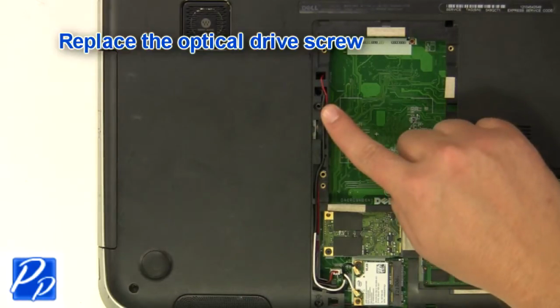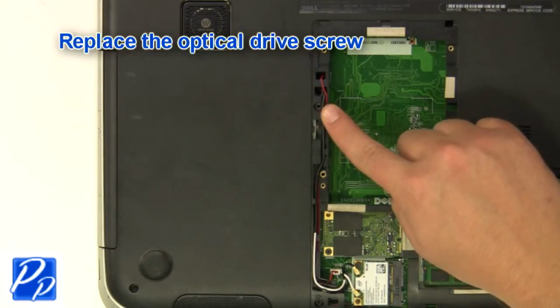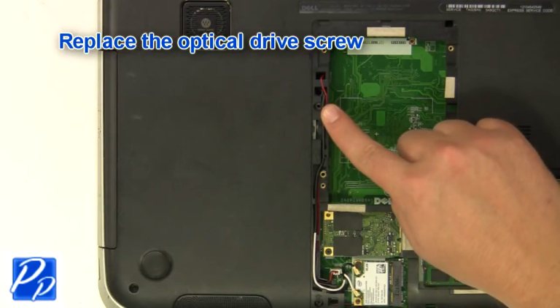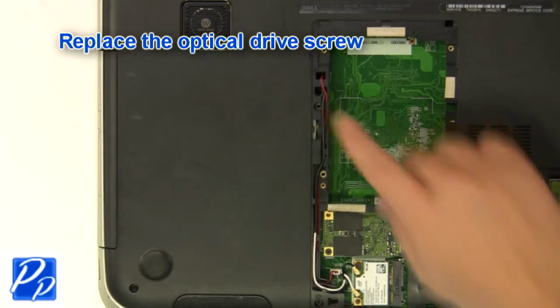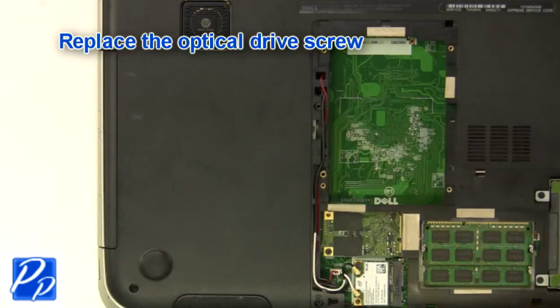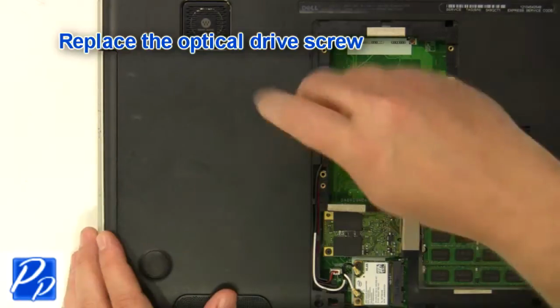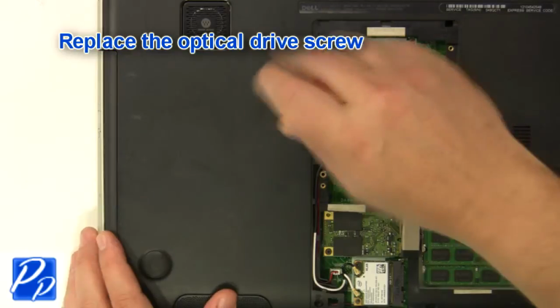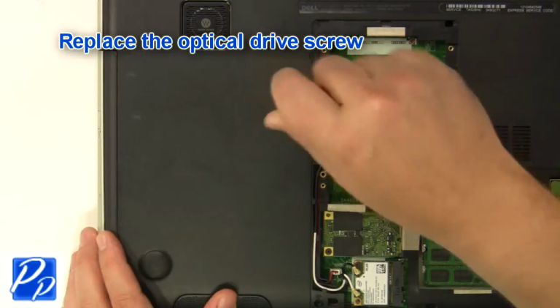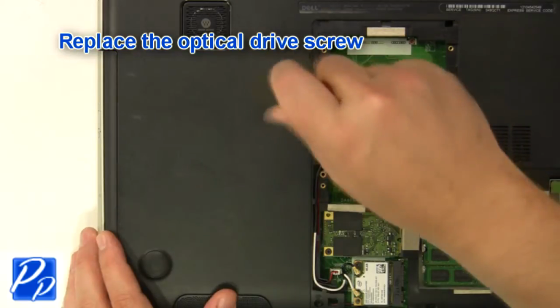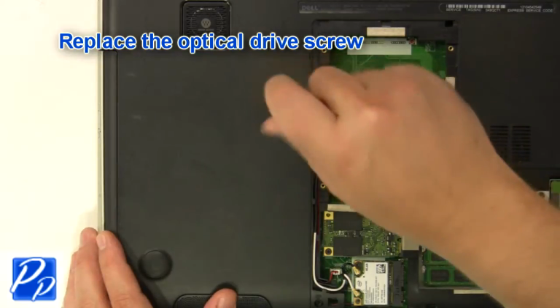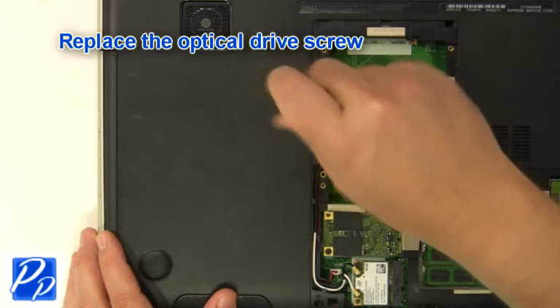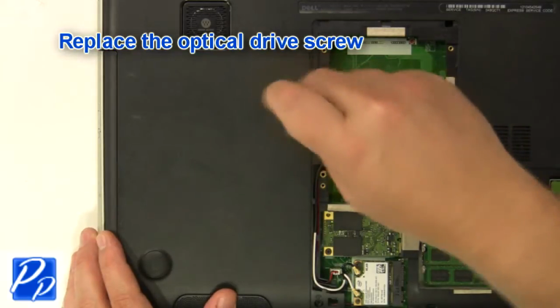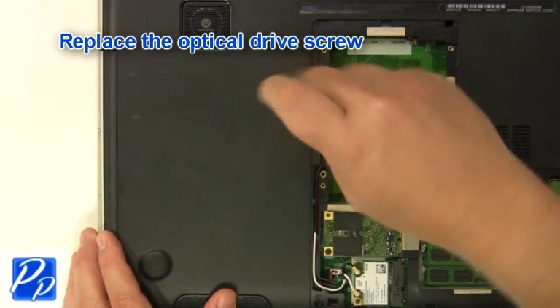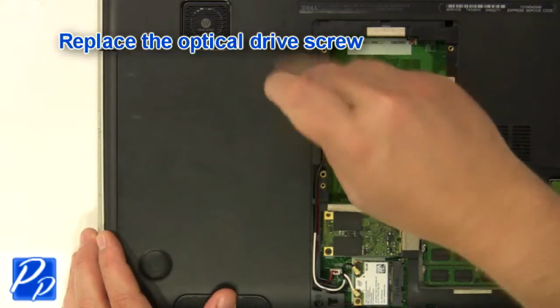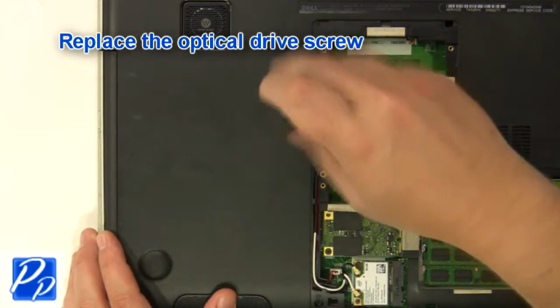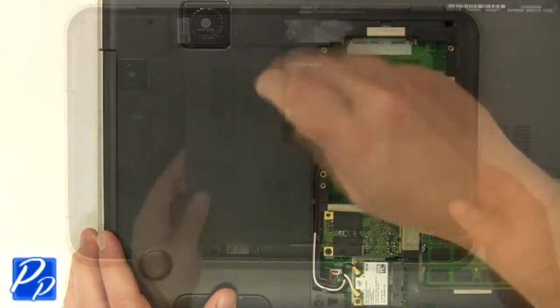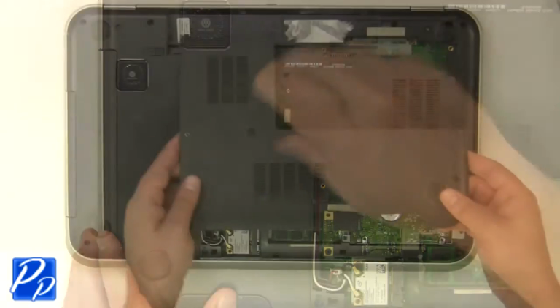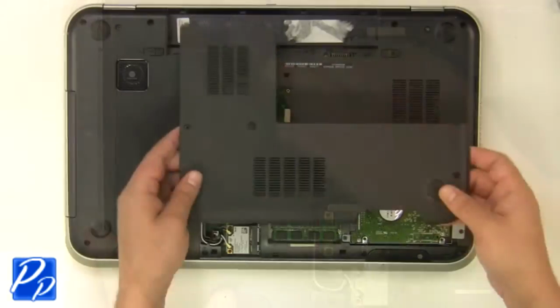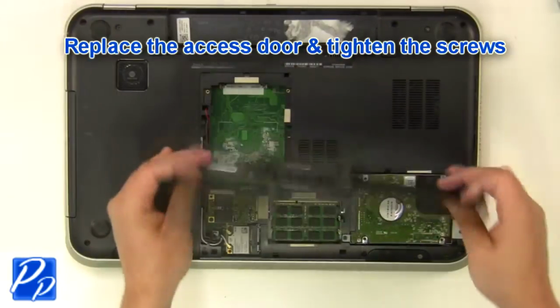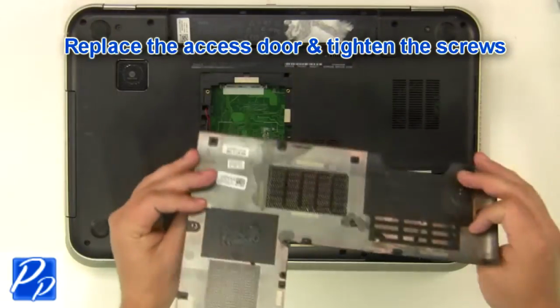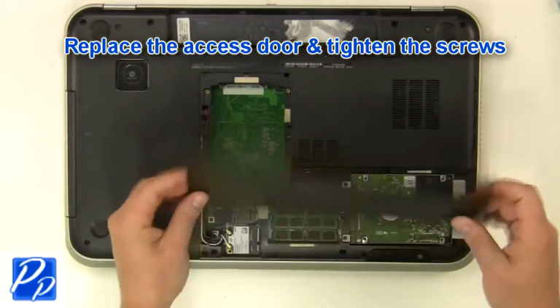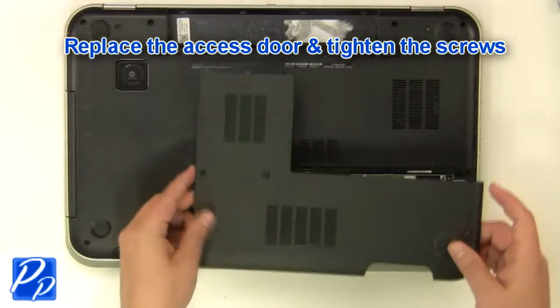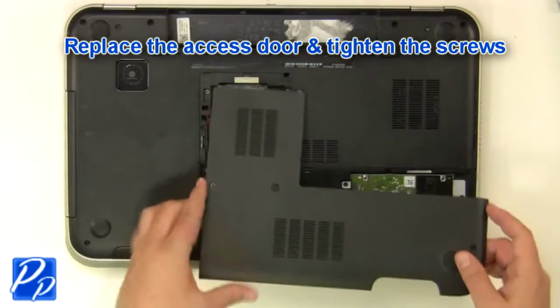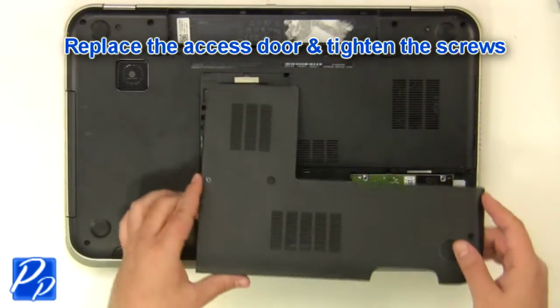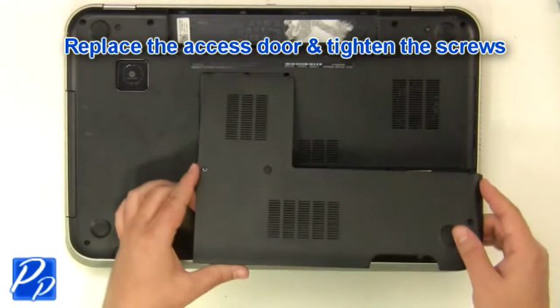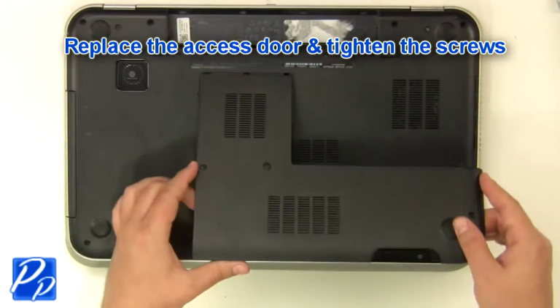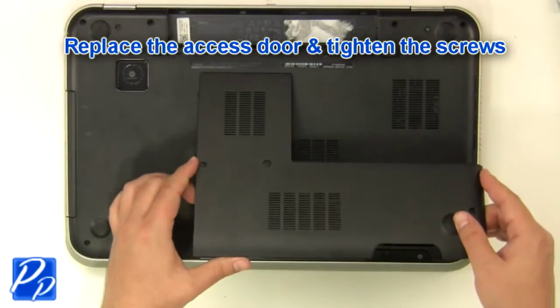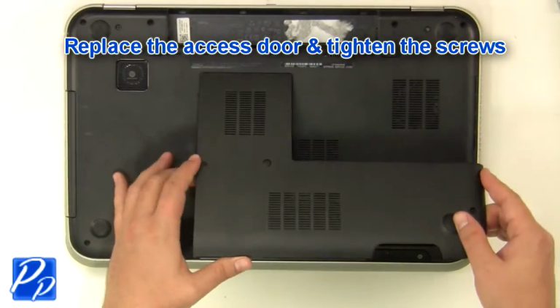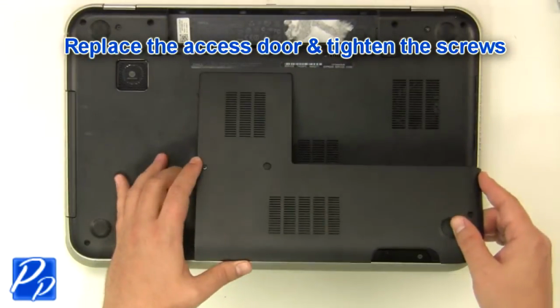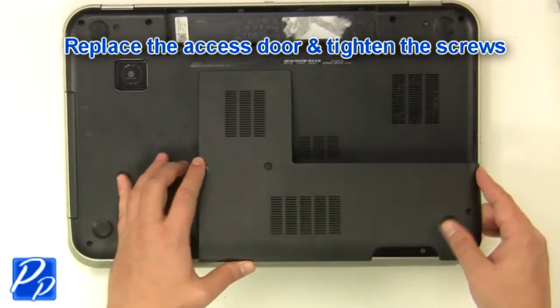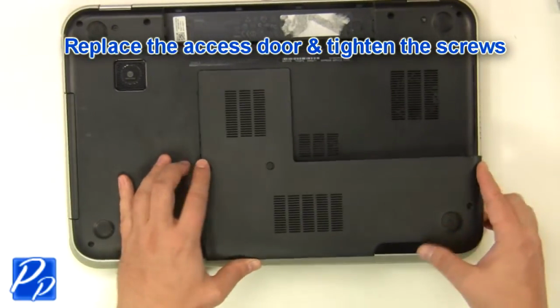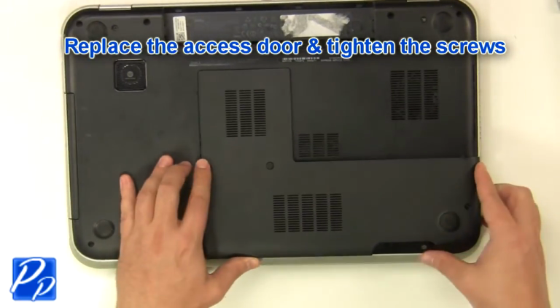Replace the optical drive screw. Replace the access door and tighten the screws.